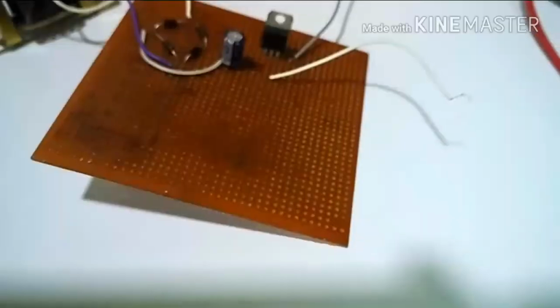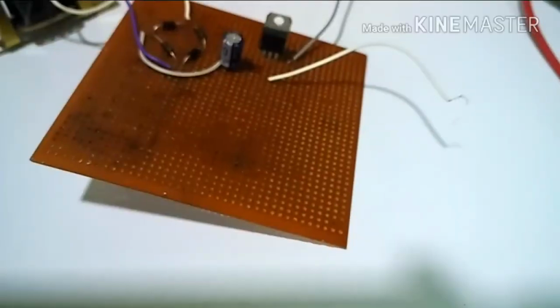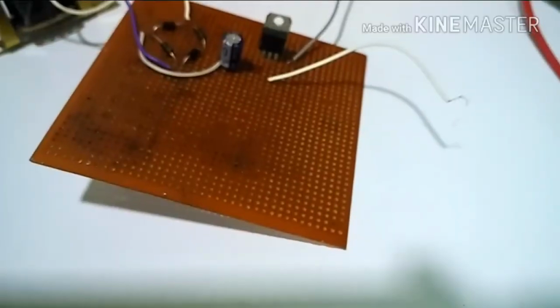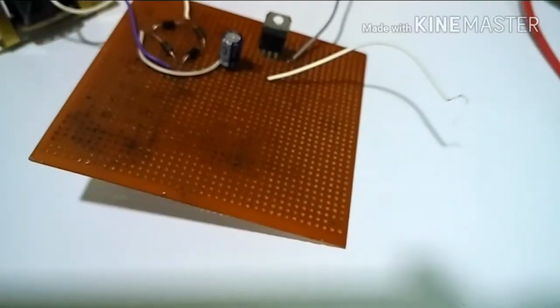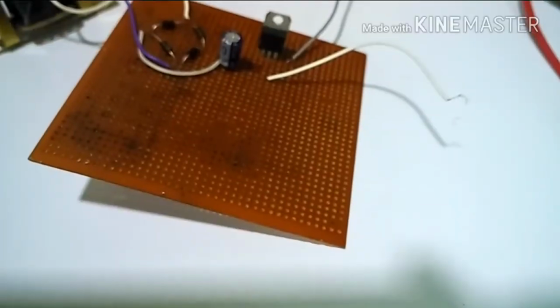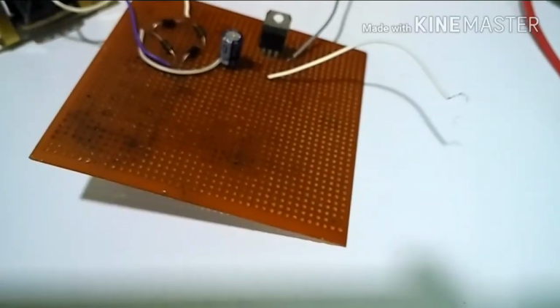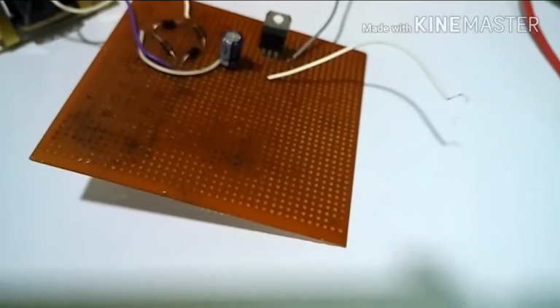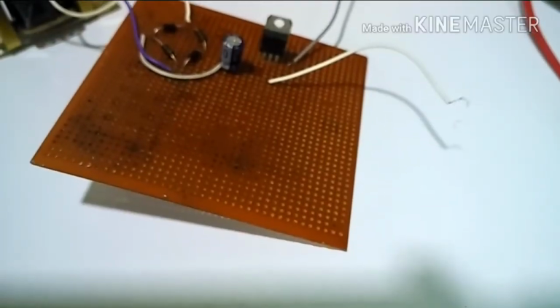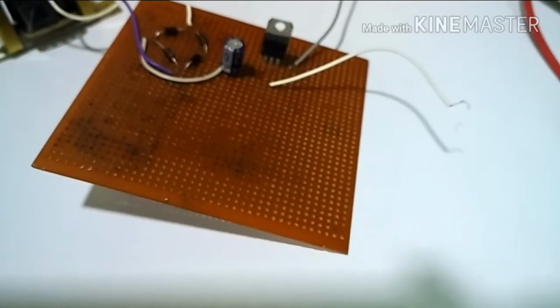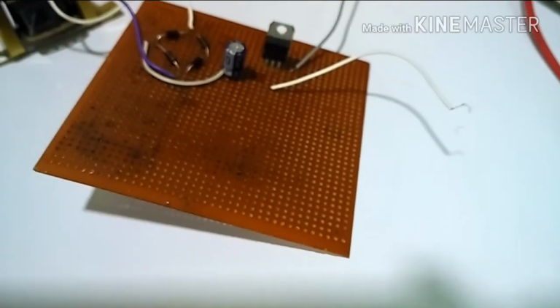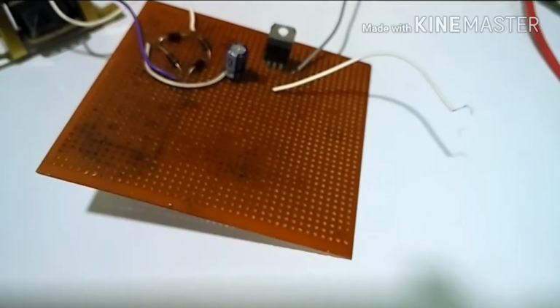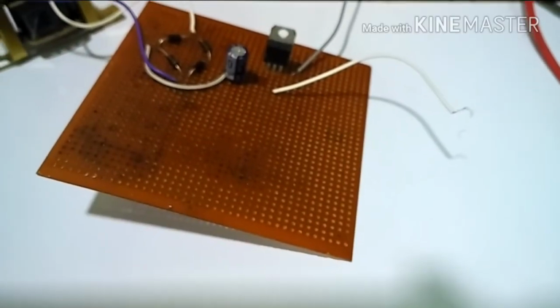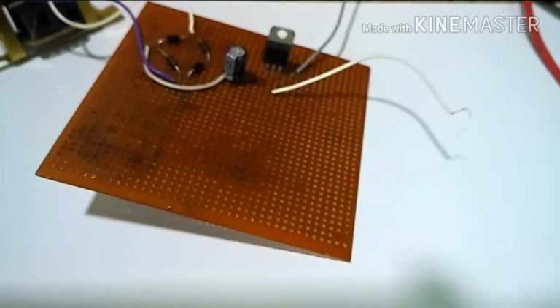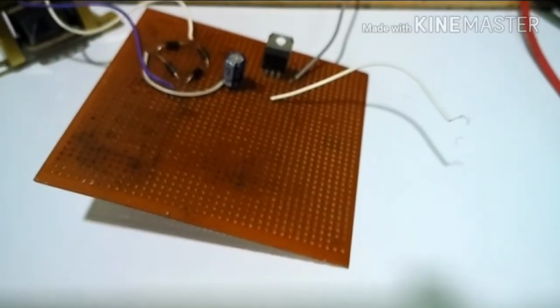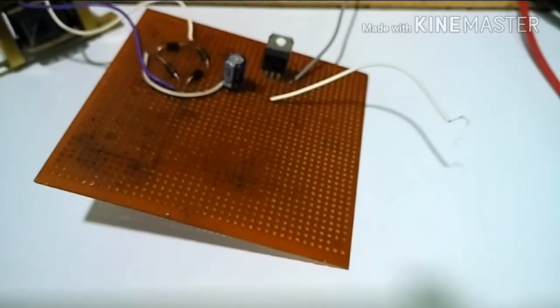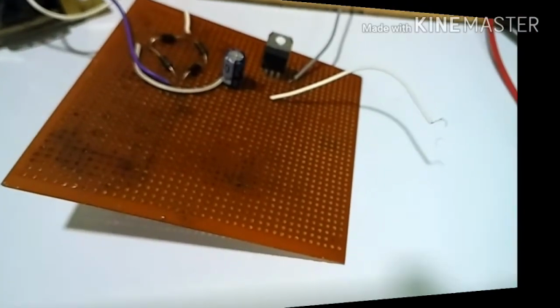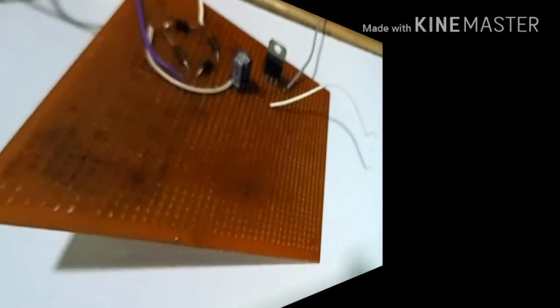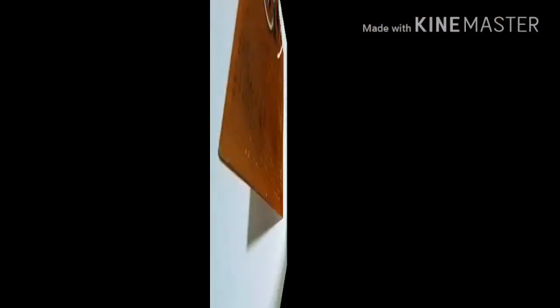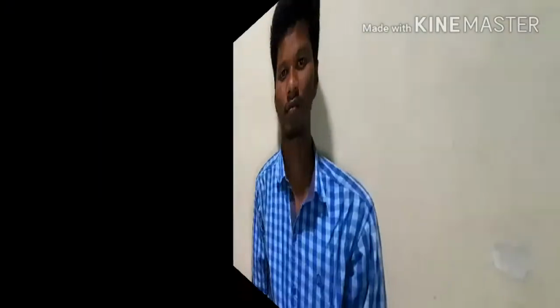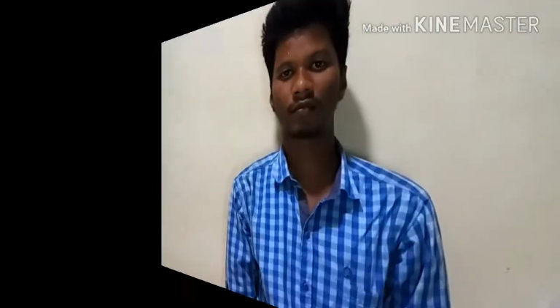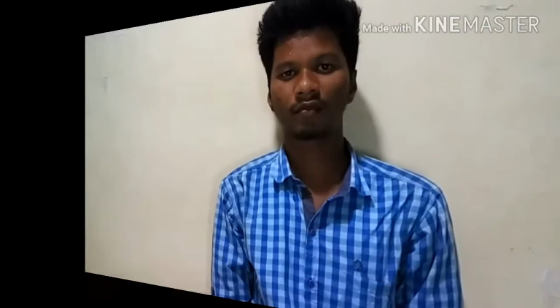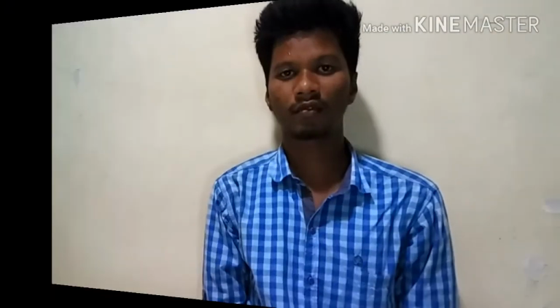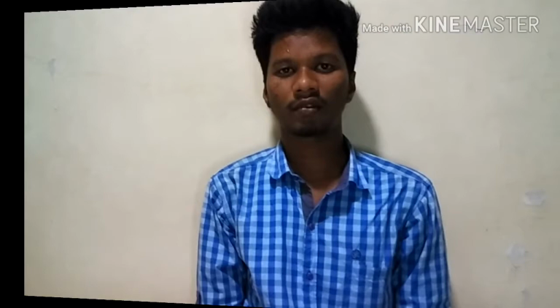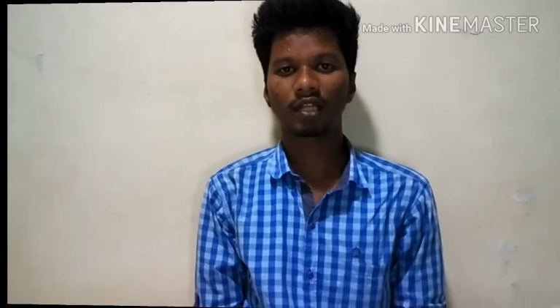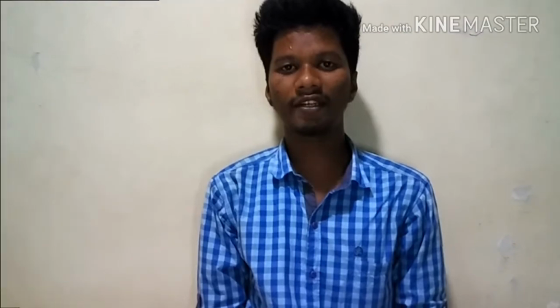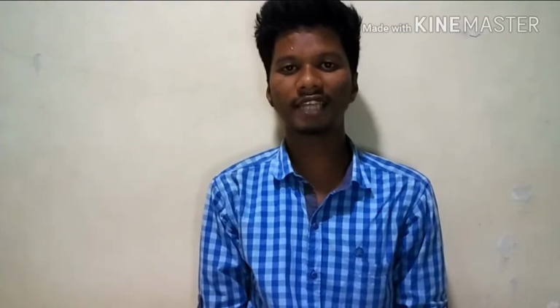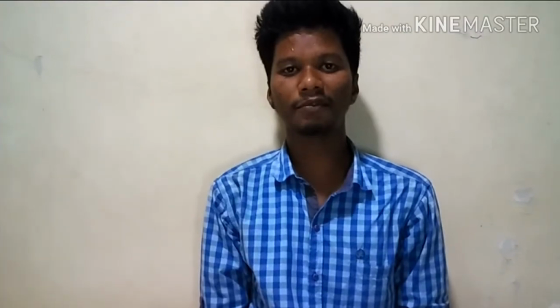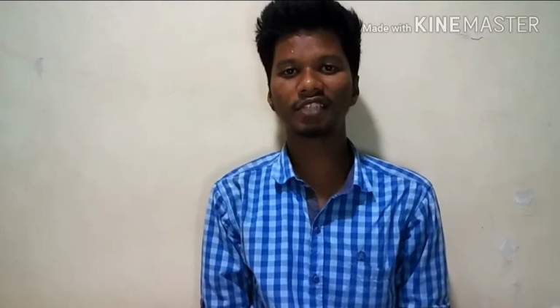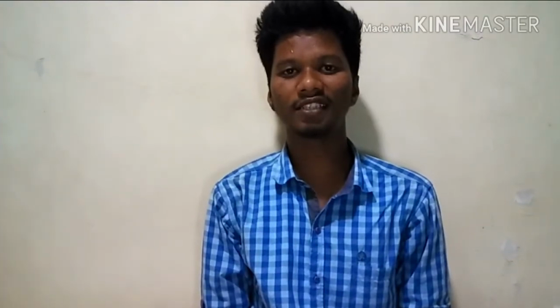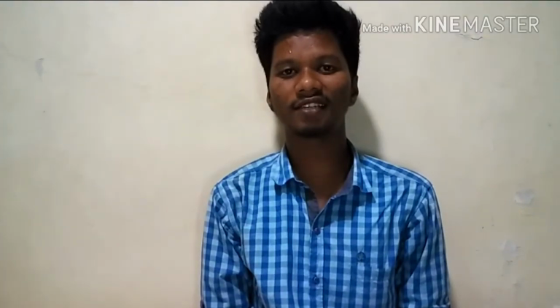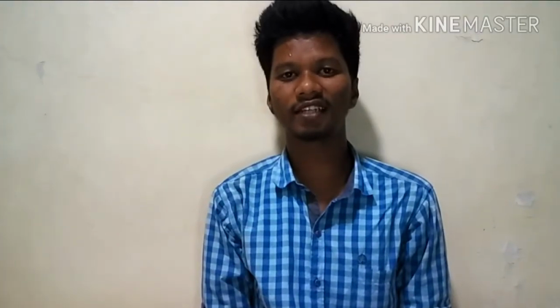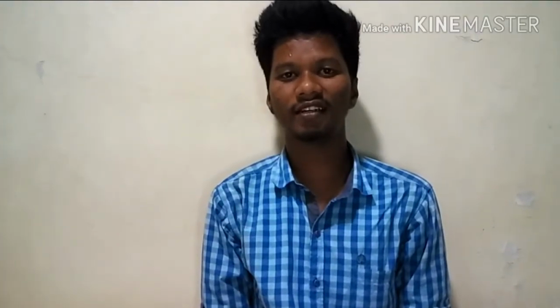Now I have completed the soldering work. Now it's time to check the circuit.